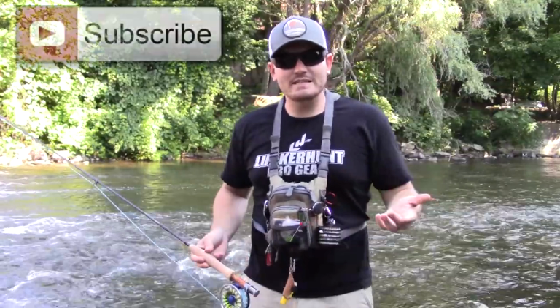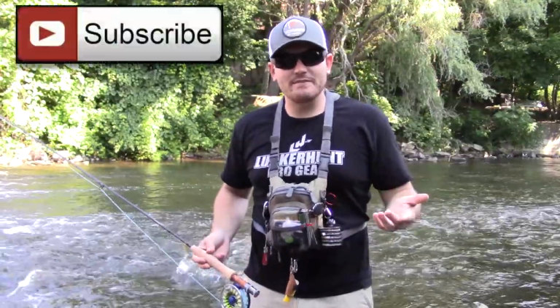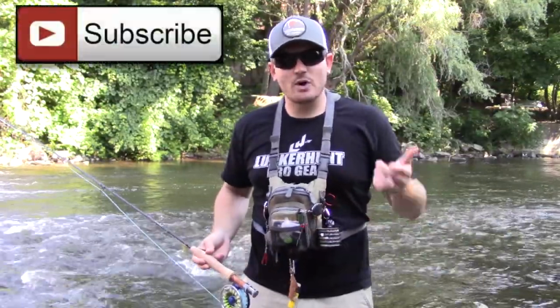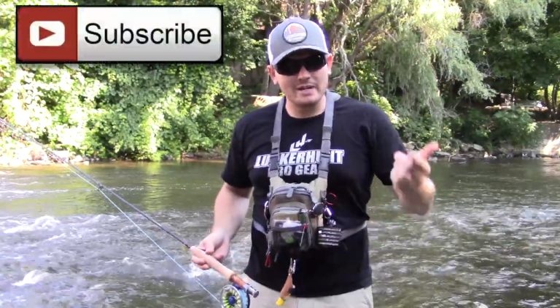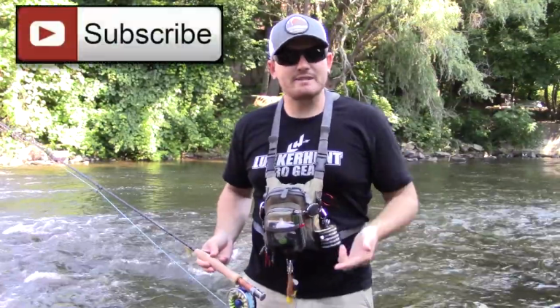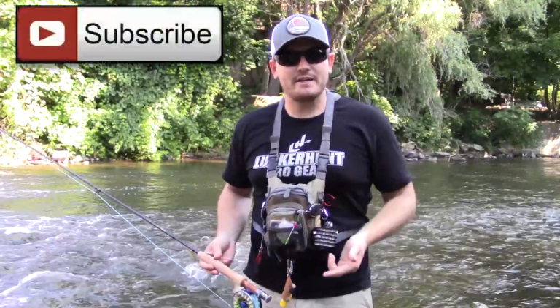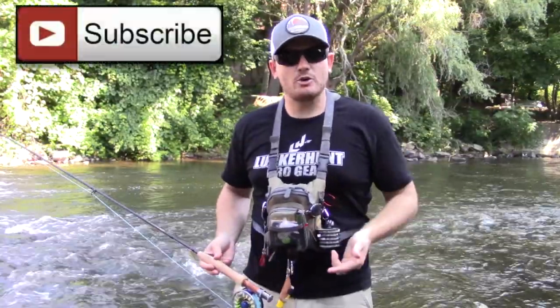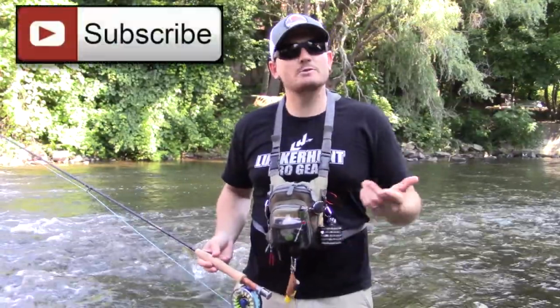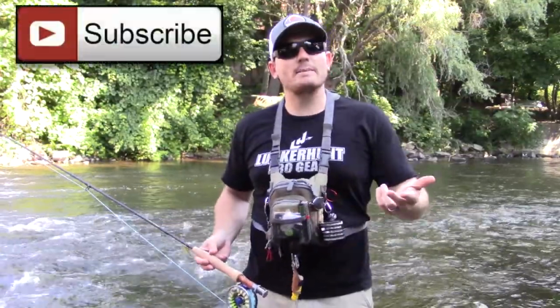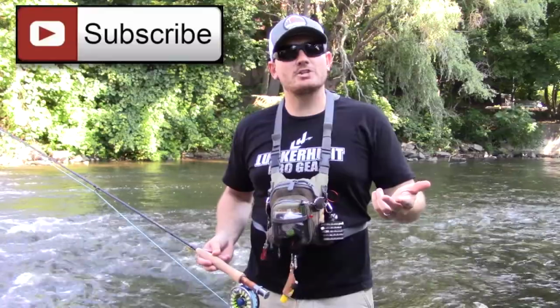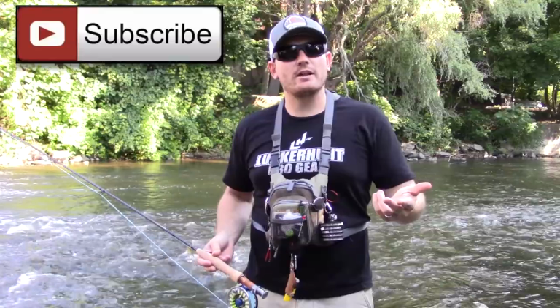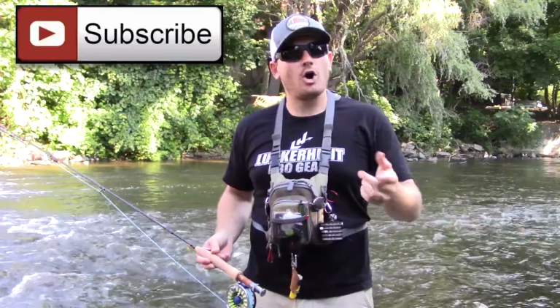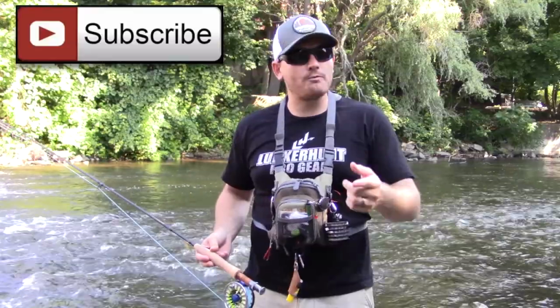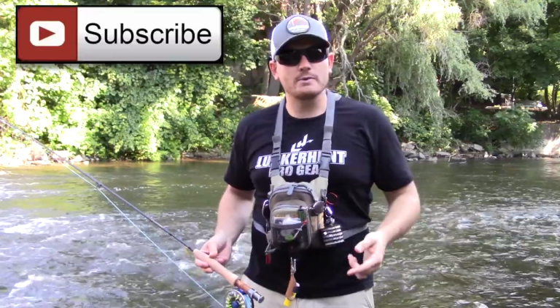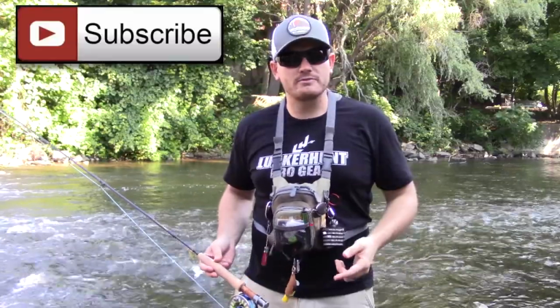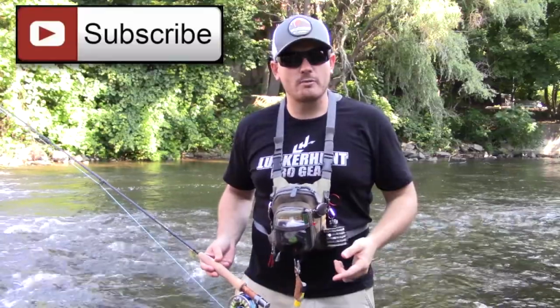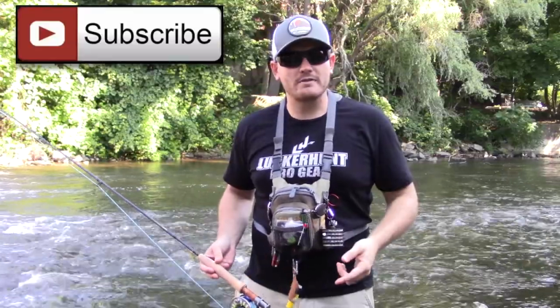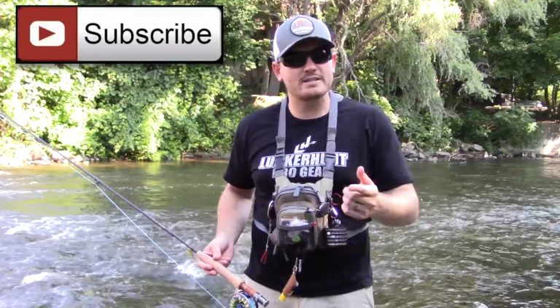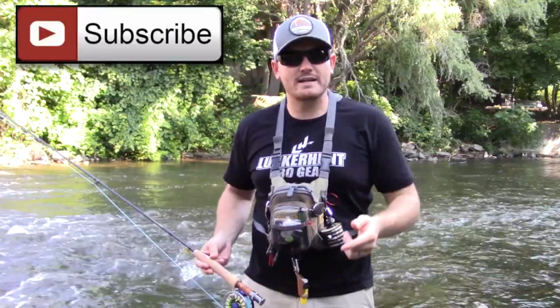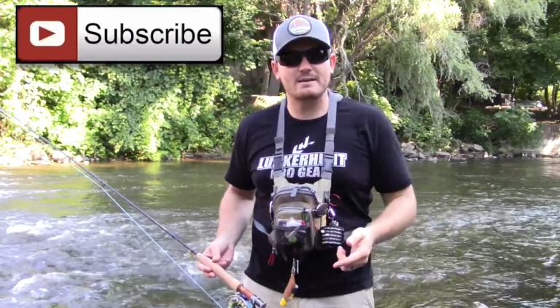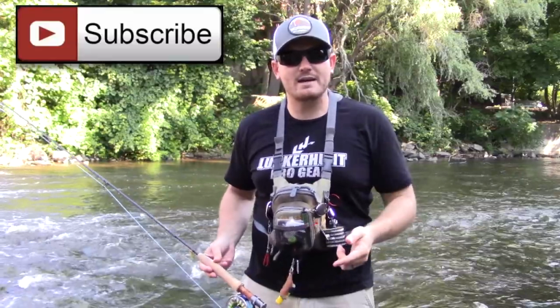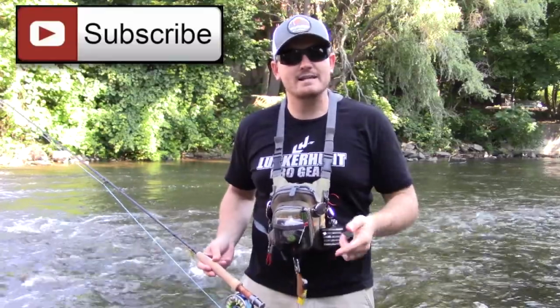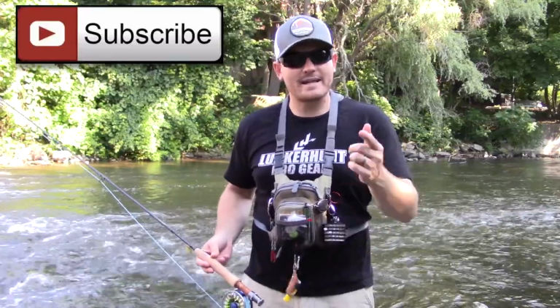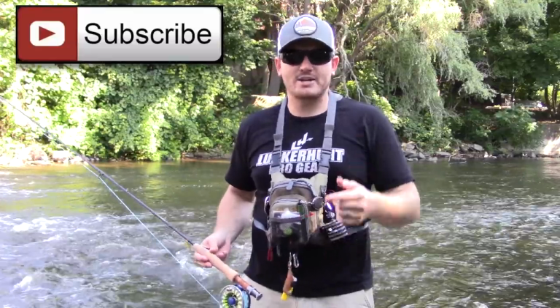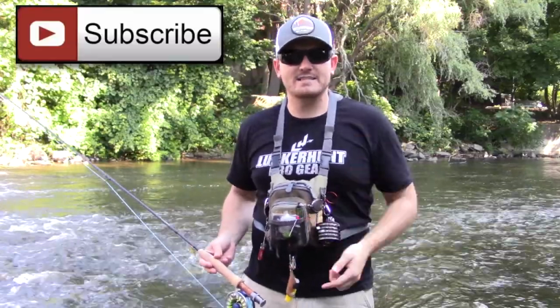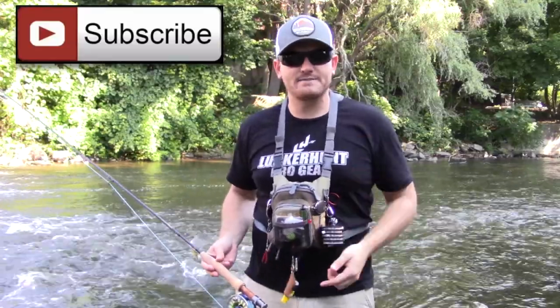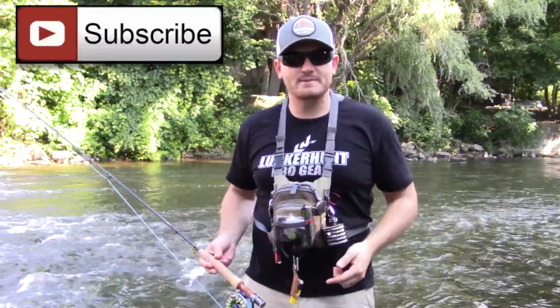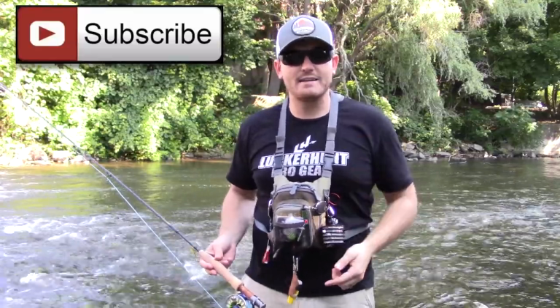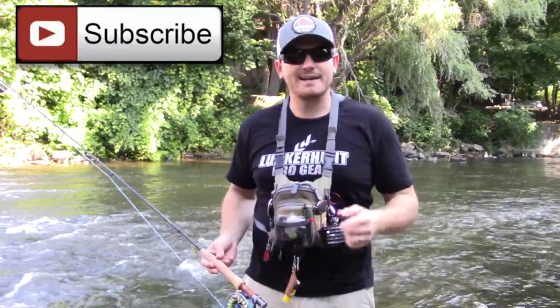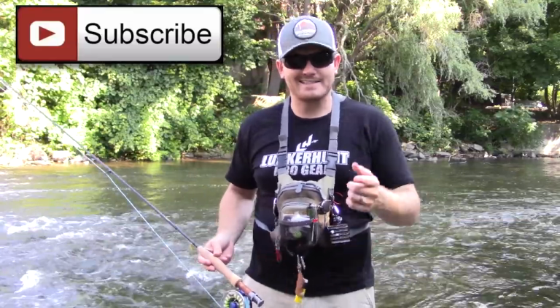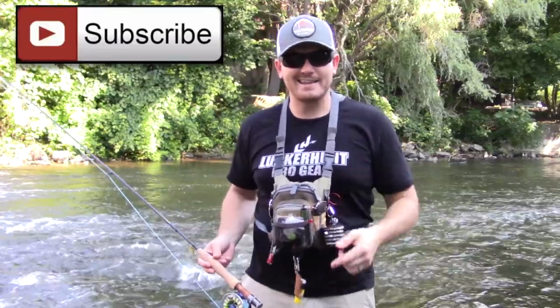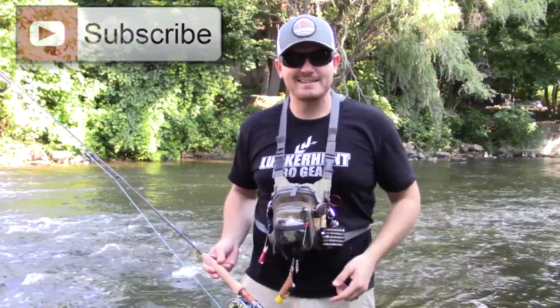Thanks for watching — if you like the video, hit like and subscribe to the channel. Hopefully it was informative. Until next time, tight lines!